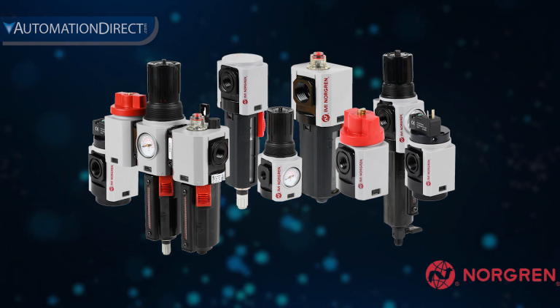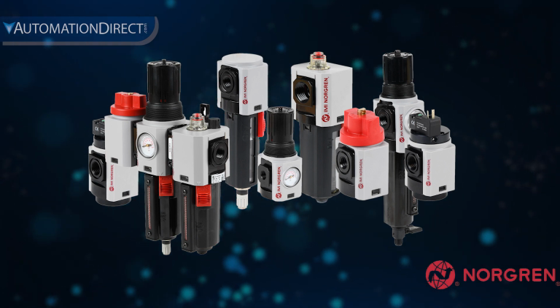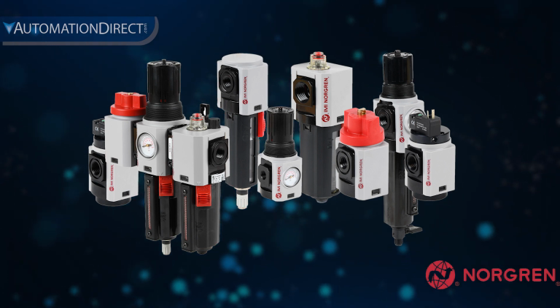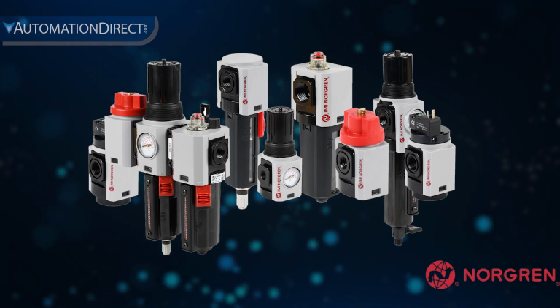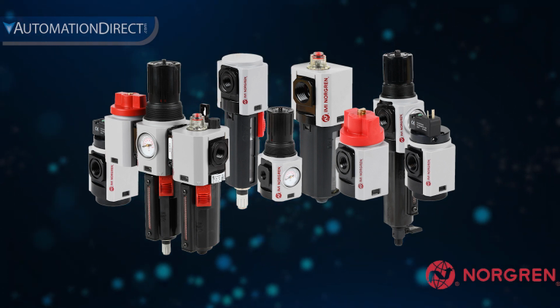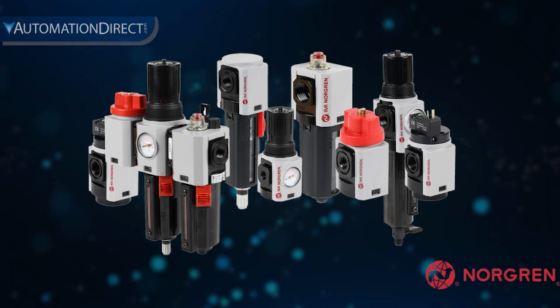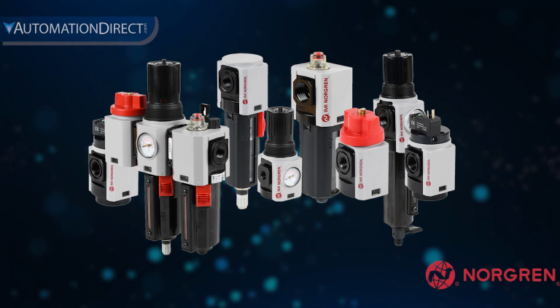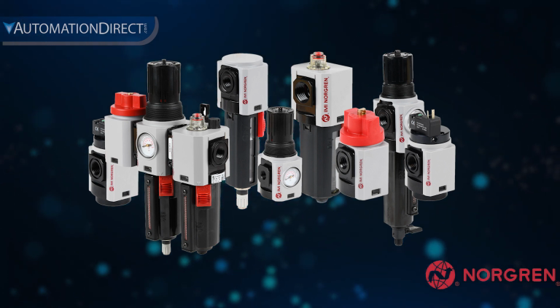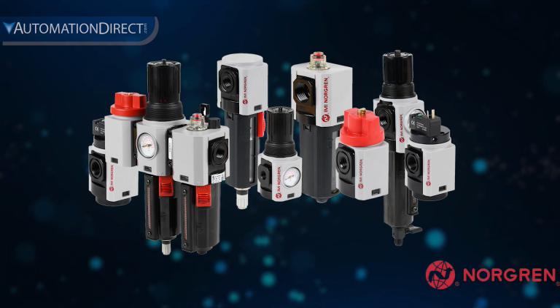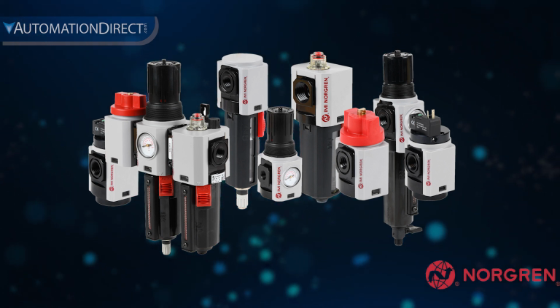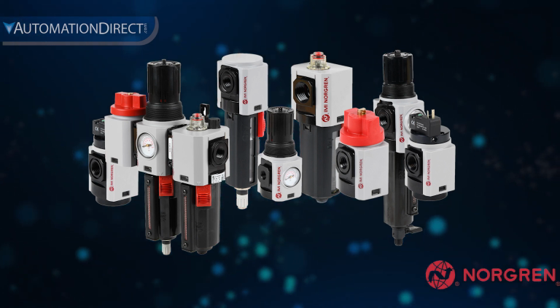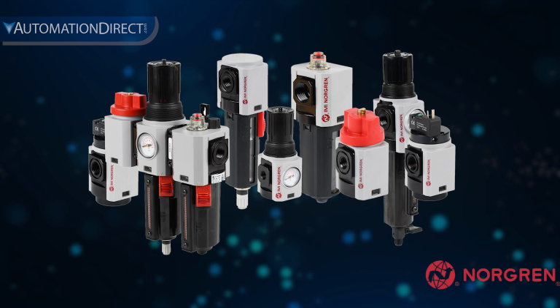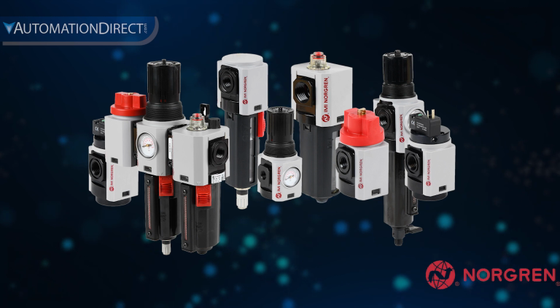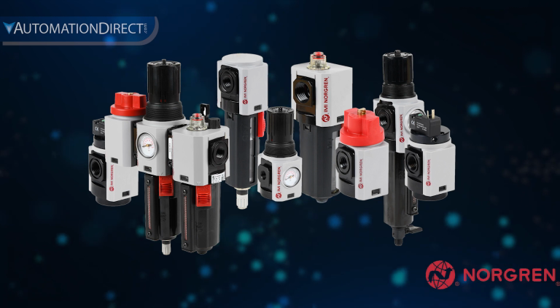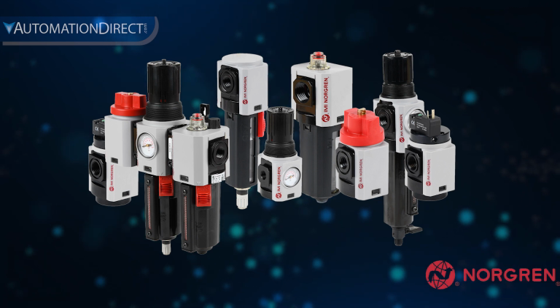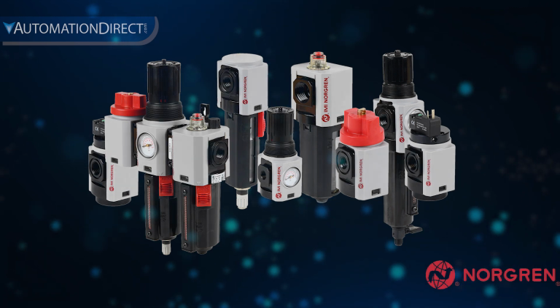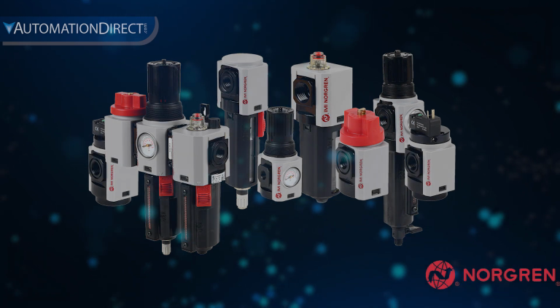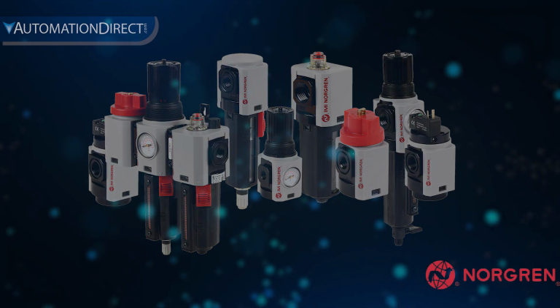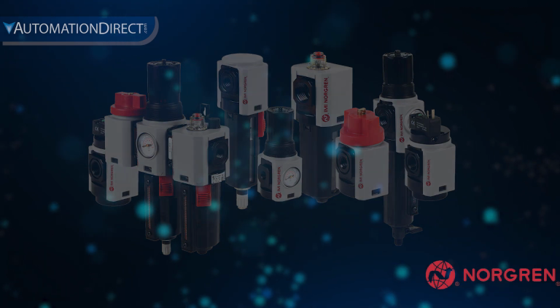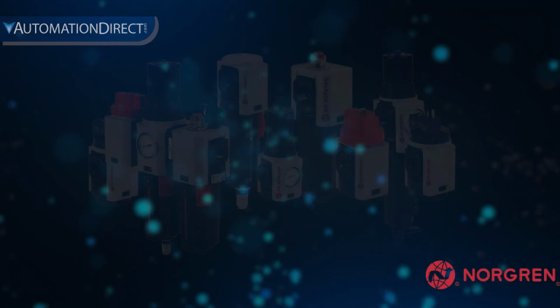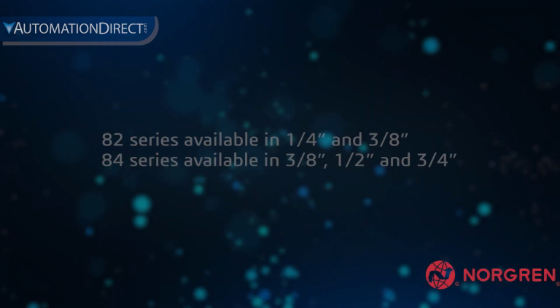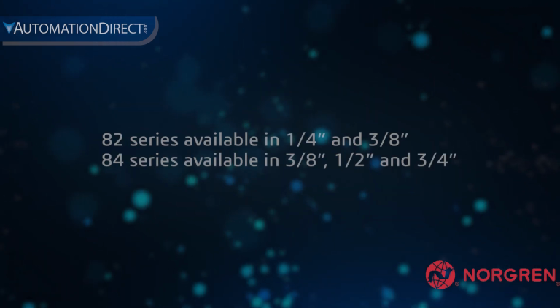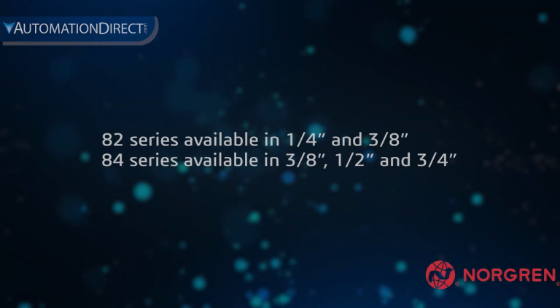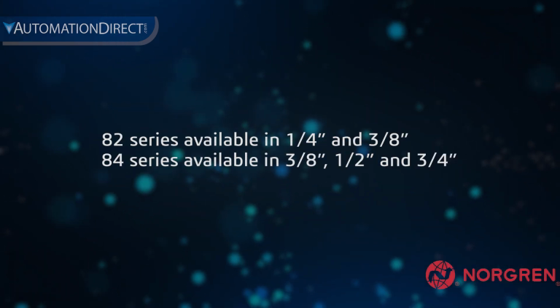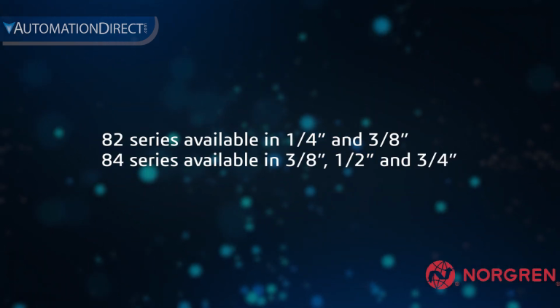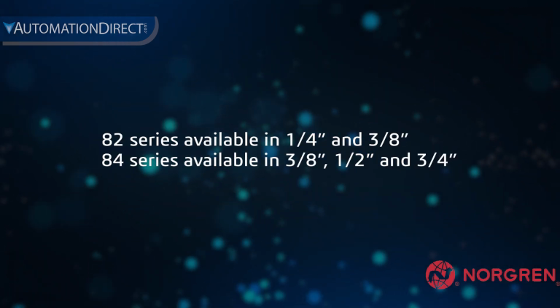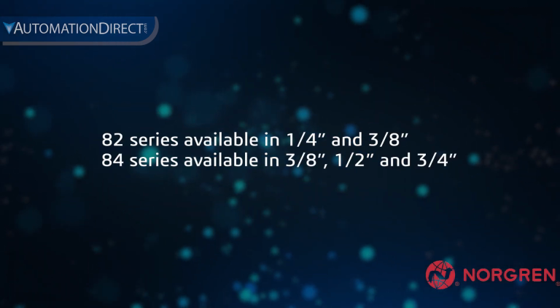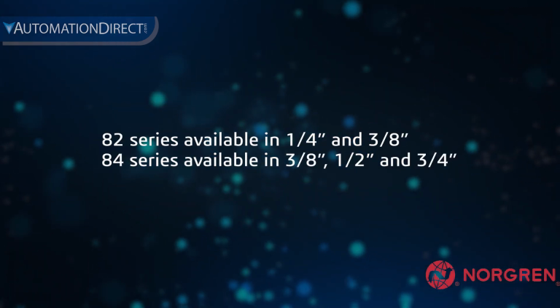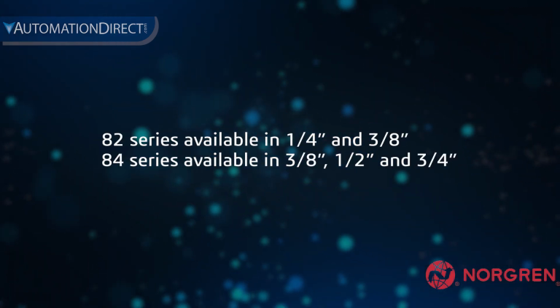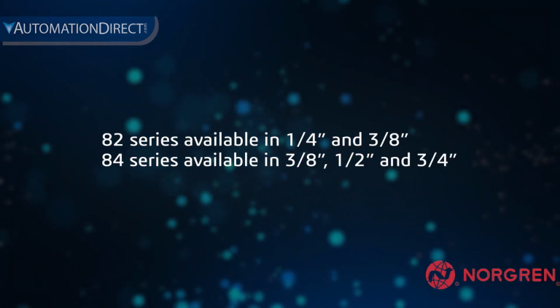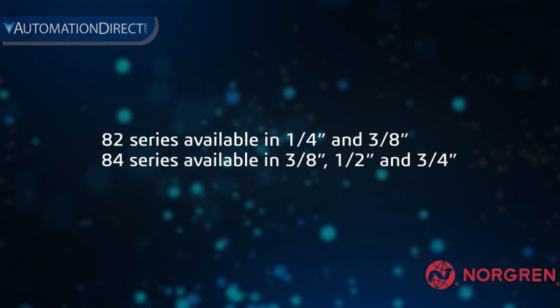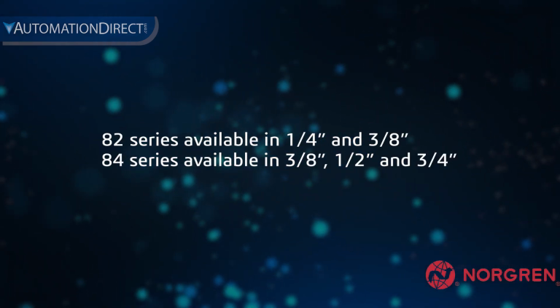Norgren products from AutomationDirect have a two-year warranty and are all stock items, so they can be shipped quickly.